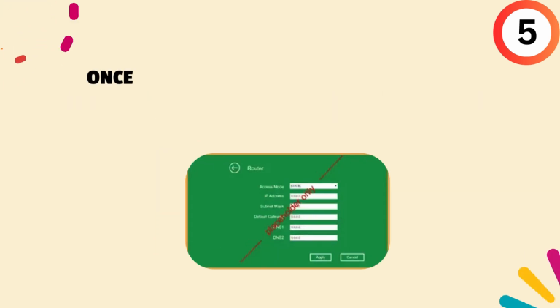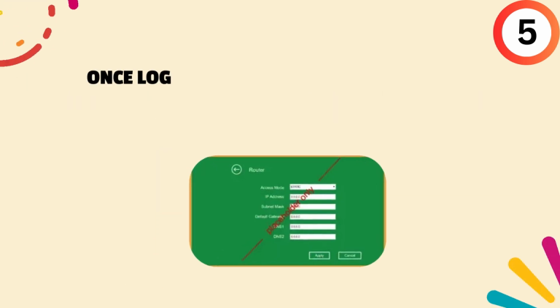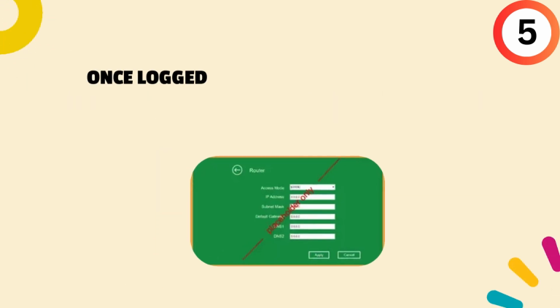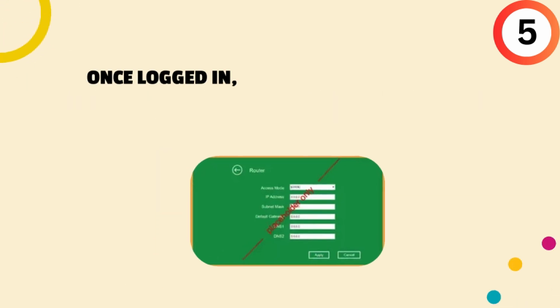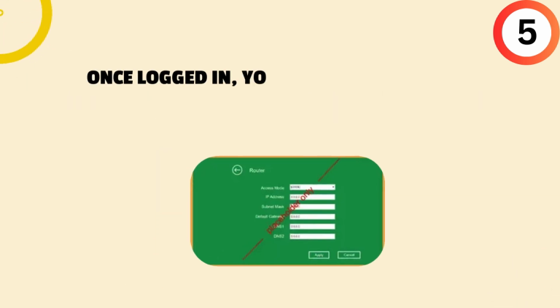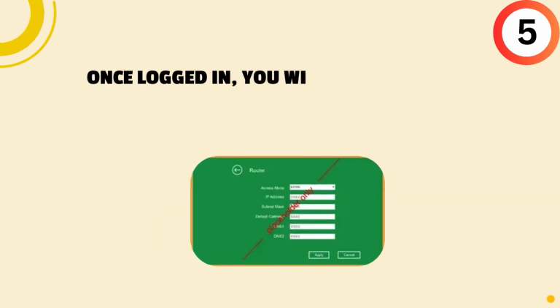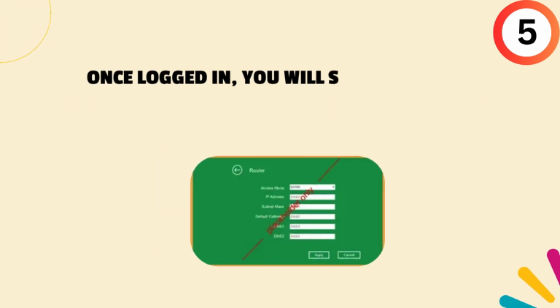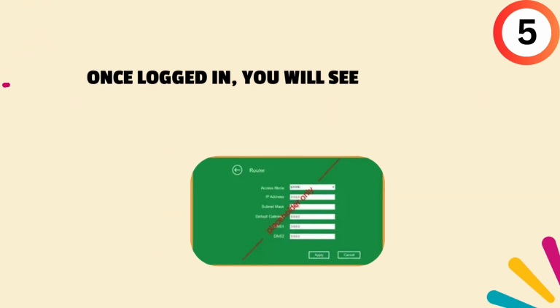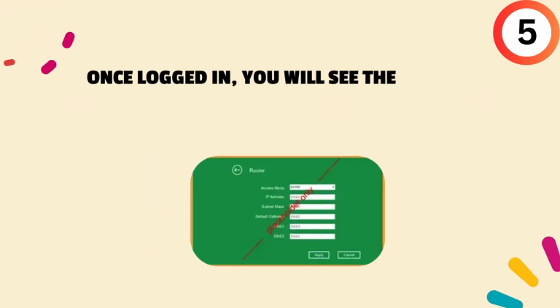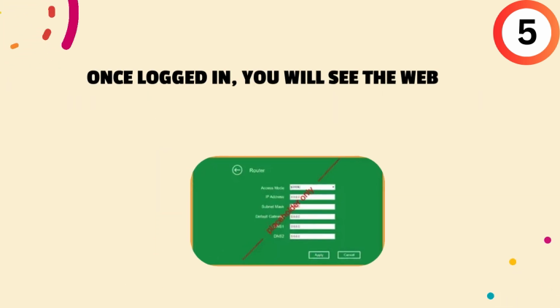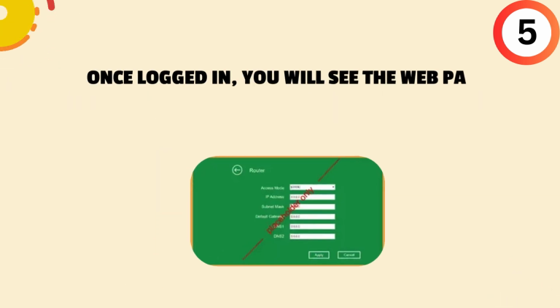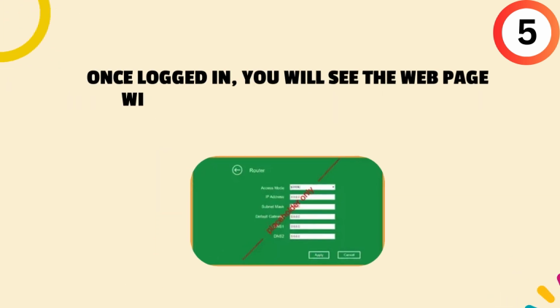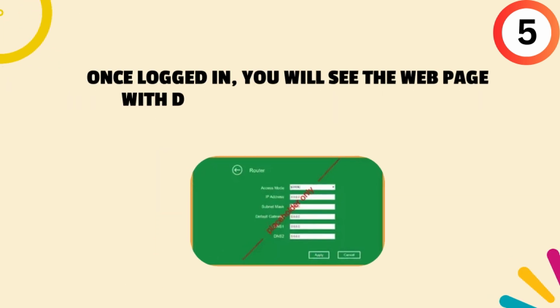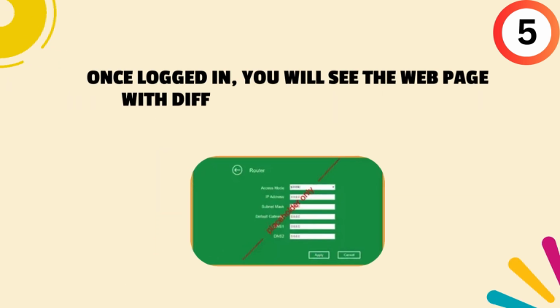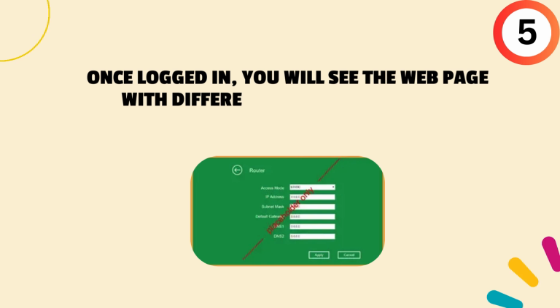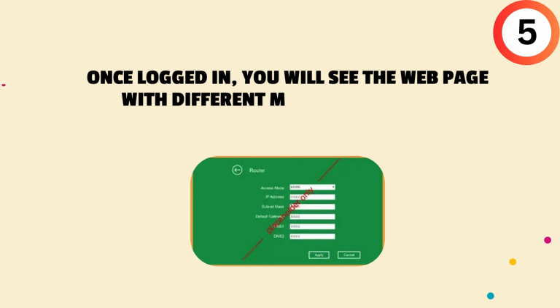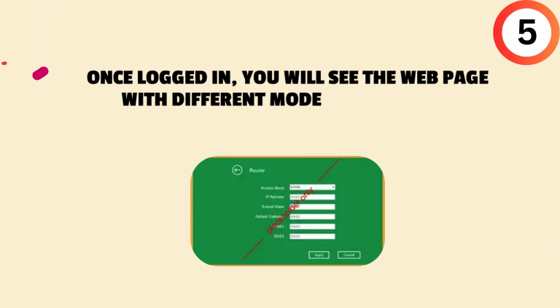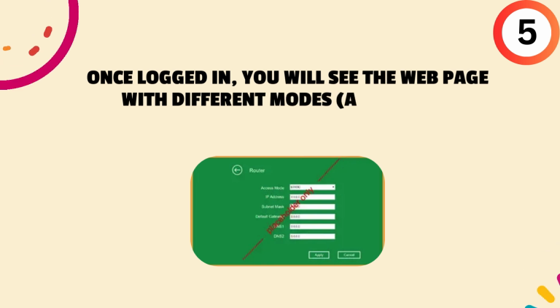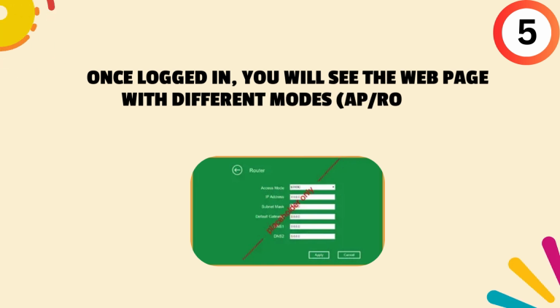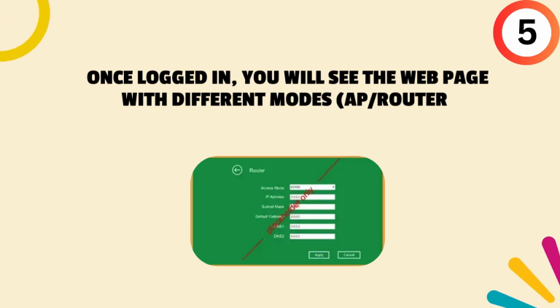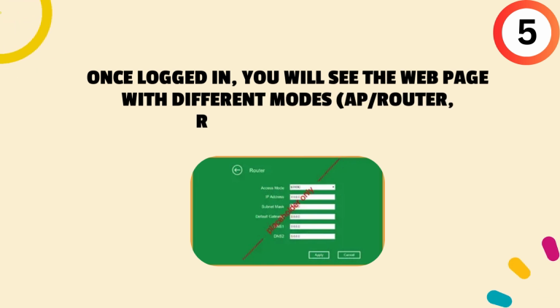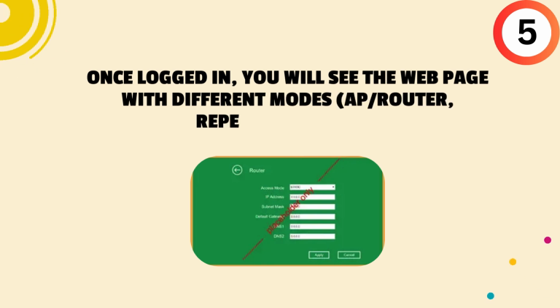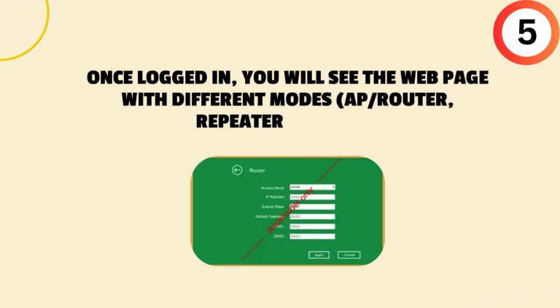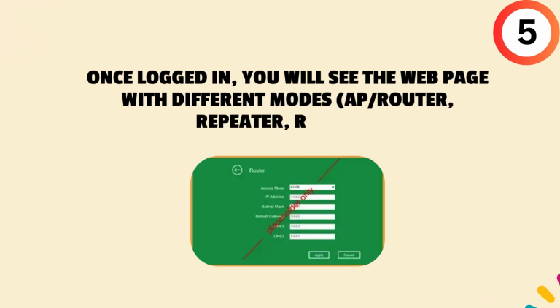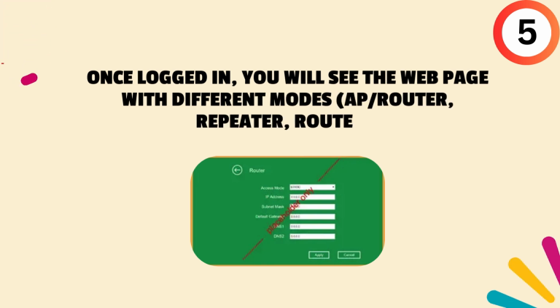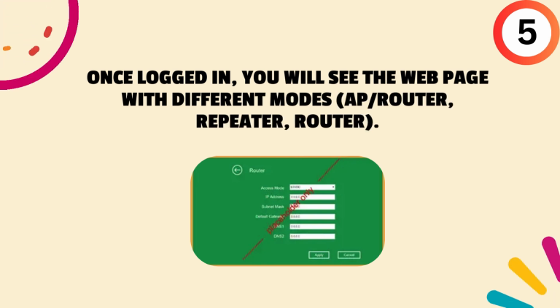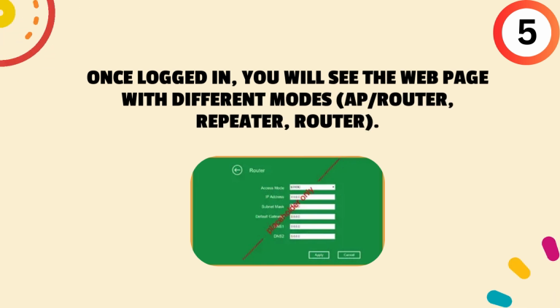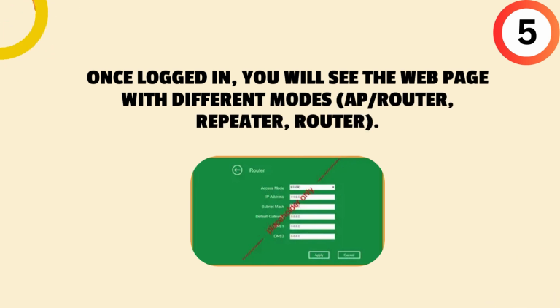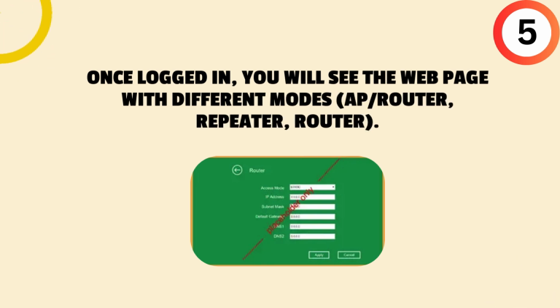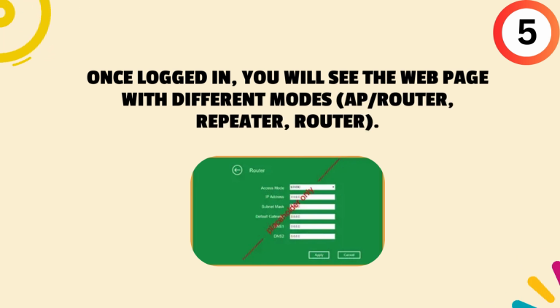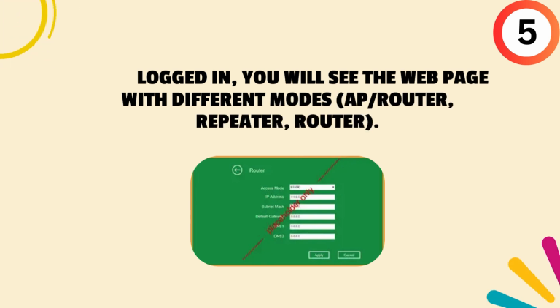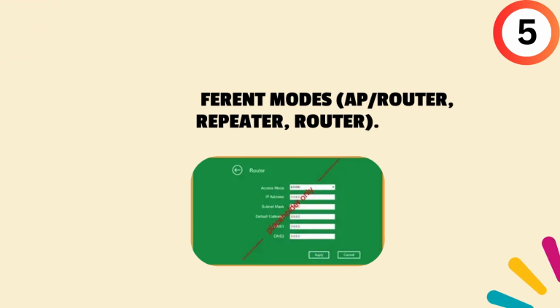Fifth, once logged in, you will see the web page with different modes: AP/Router, Repeater, and Router.